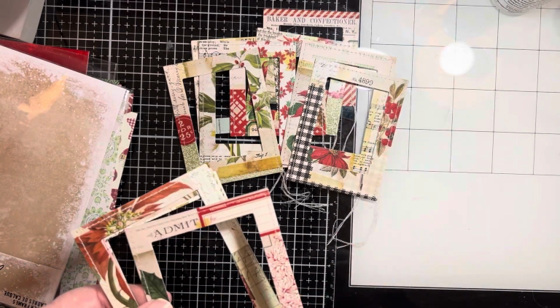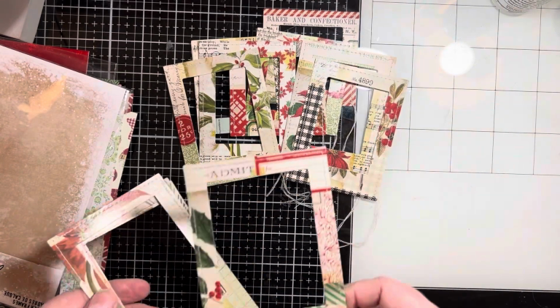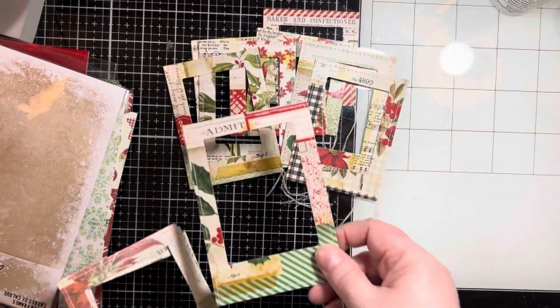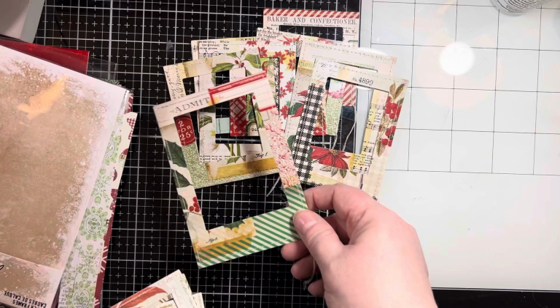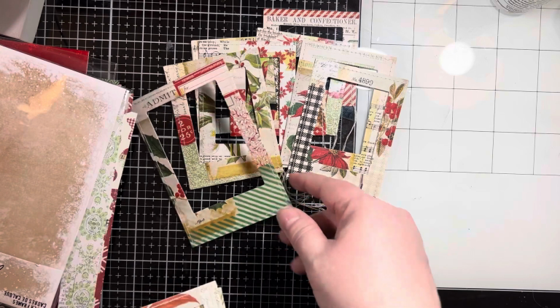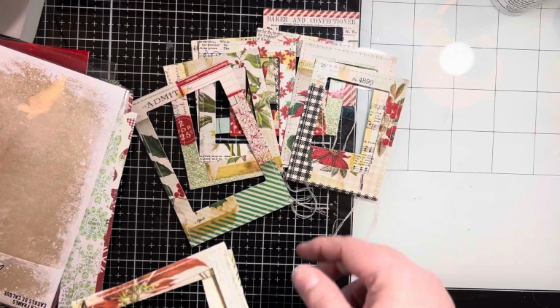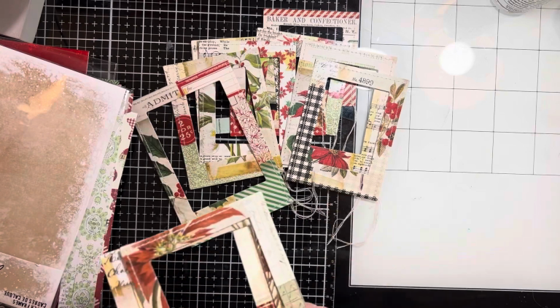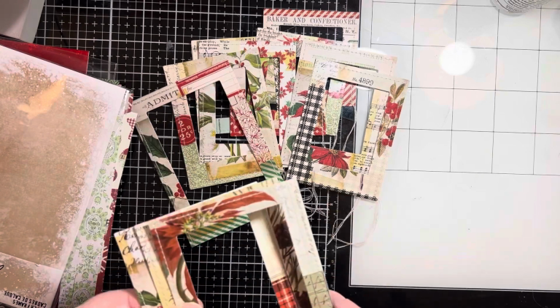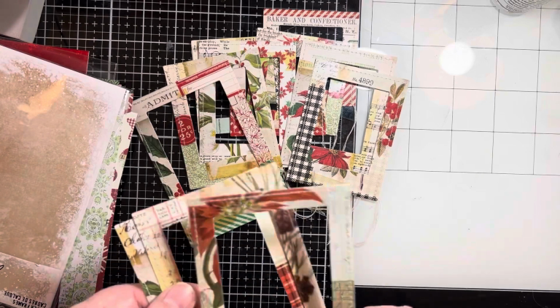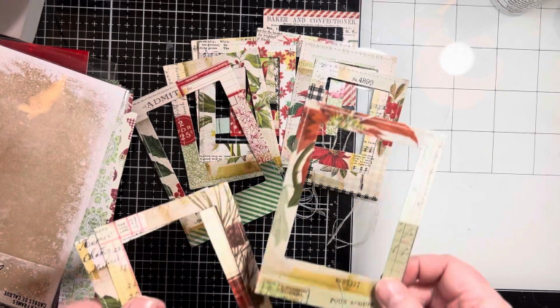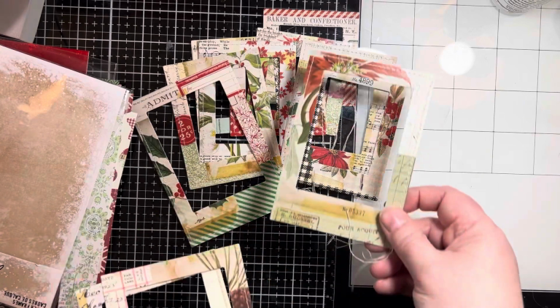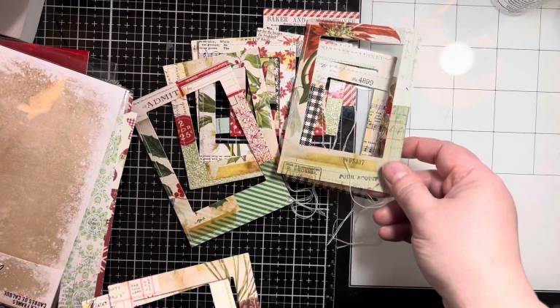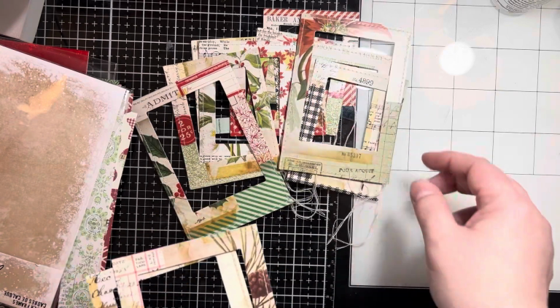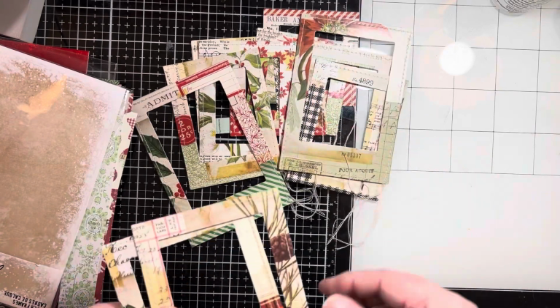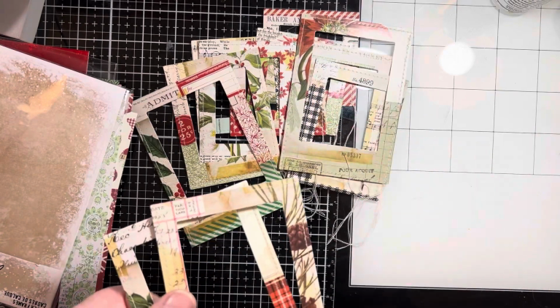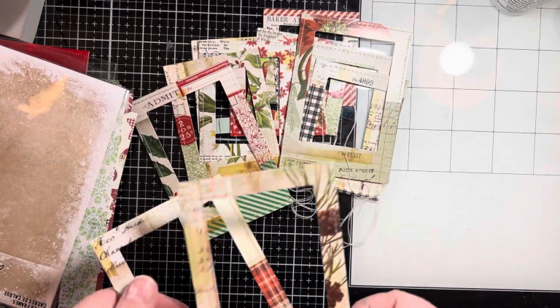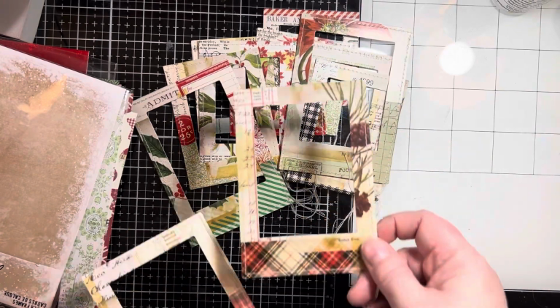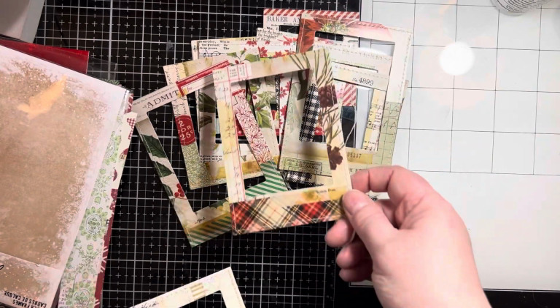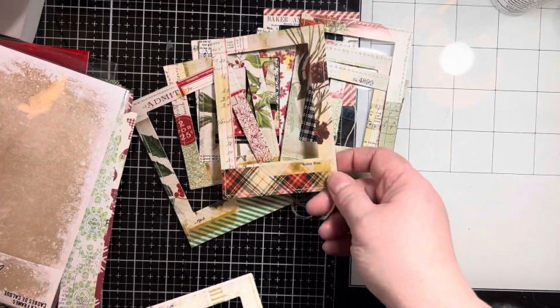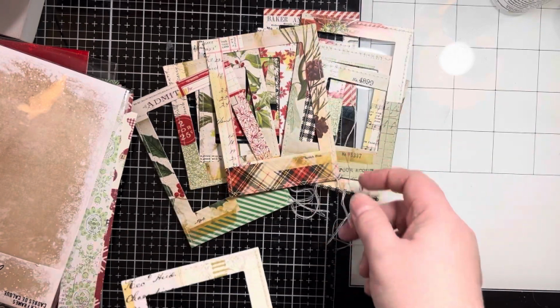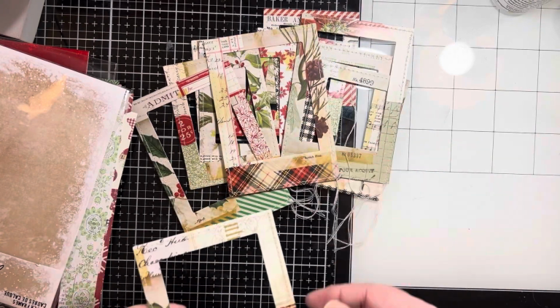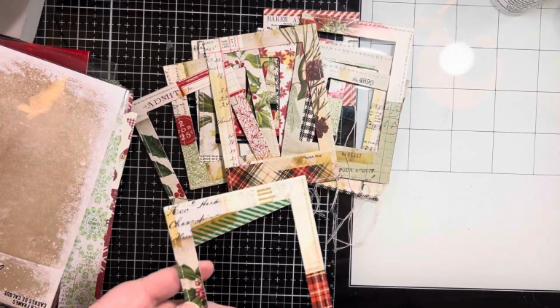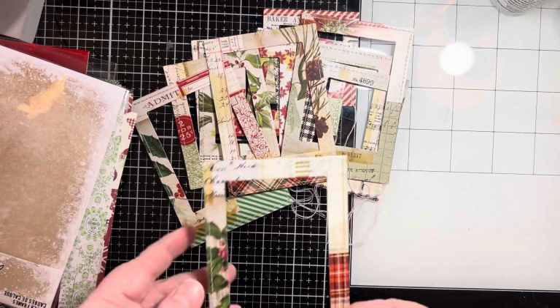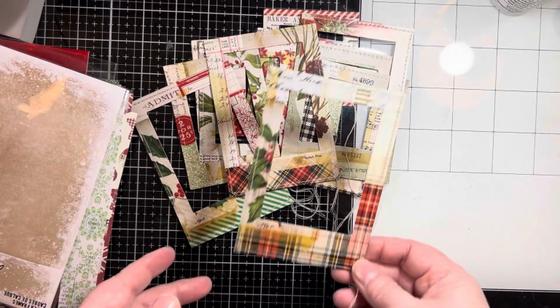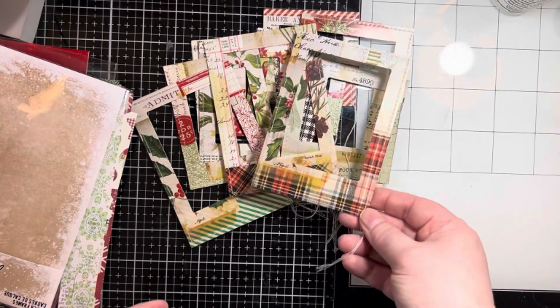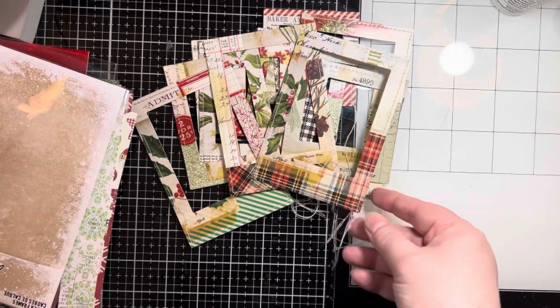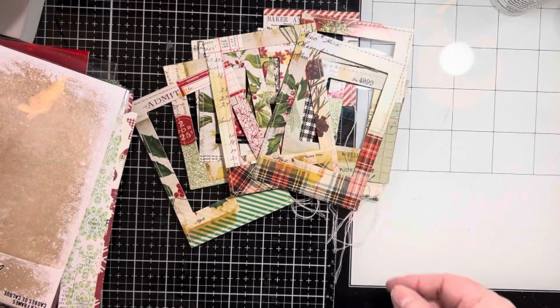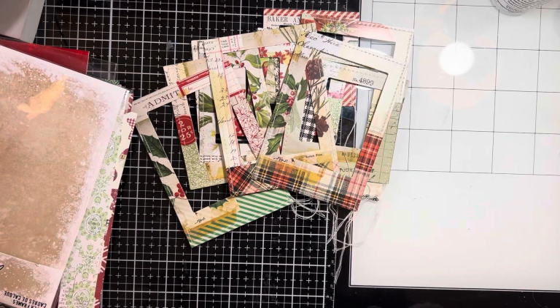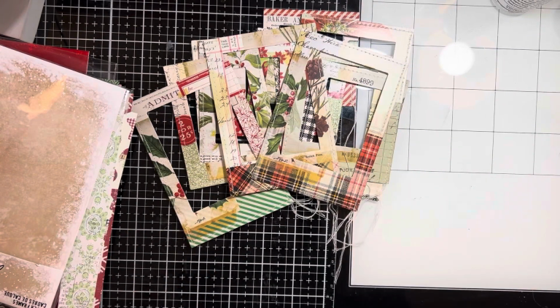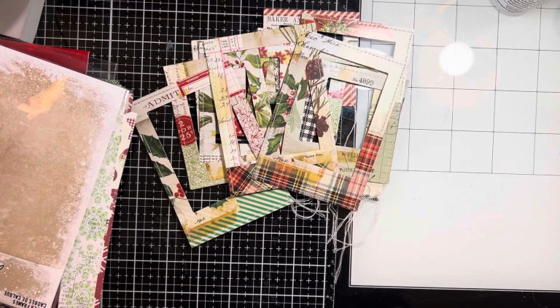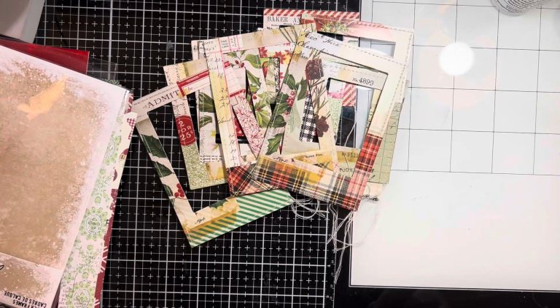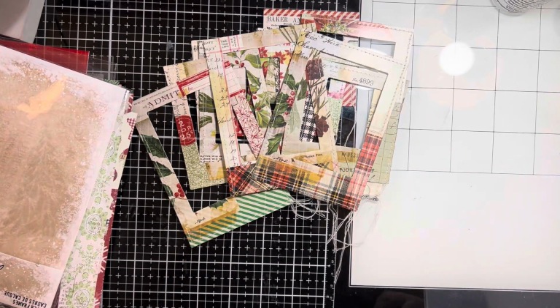So that is the contents of the kit. If you are interested in that, I got it from Simon Says Stamp.